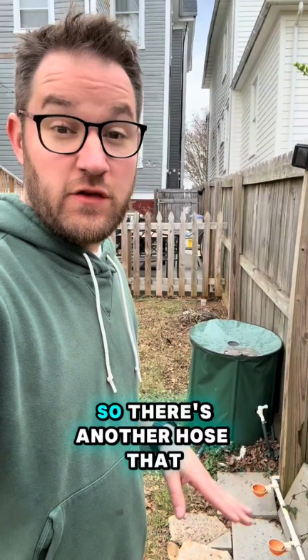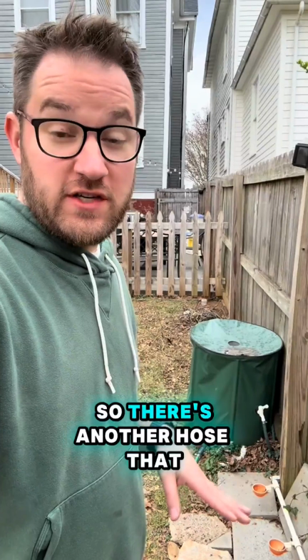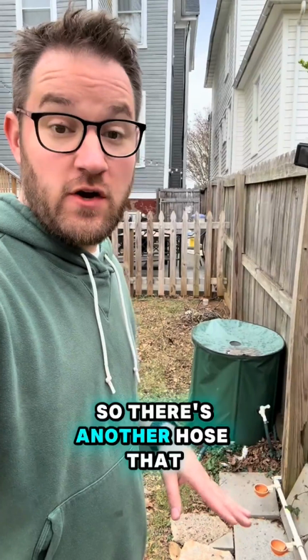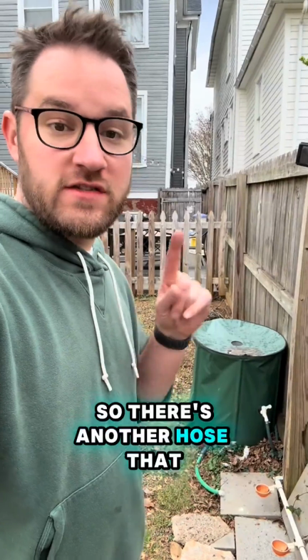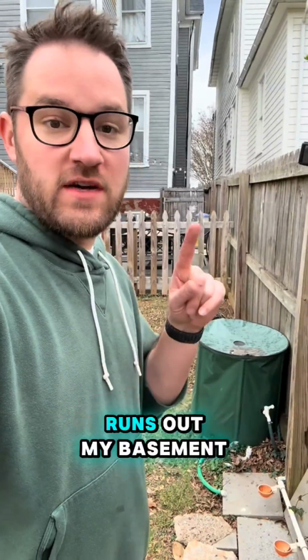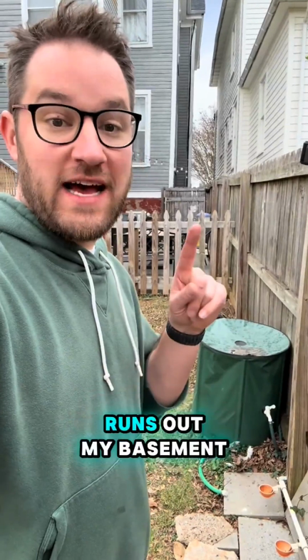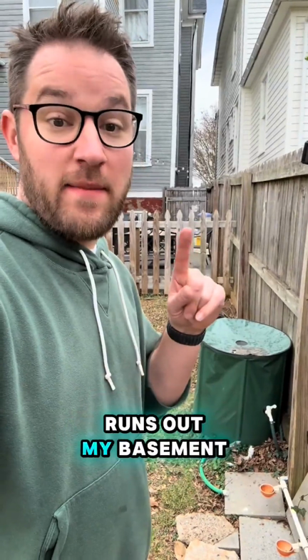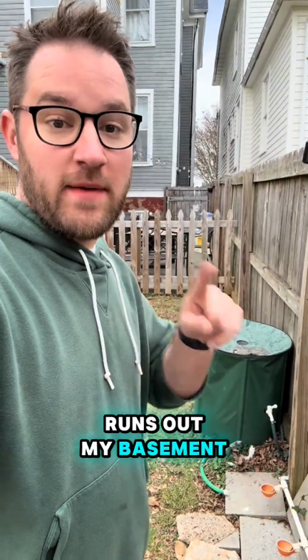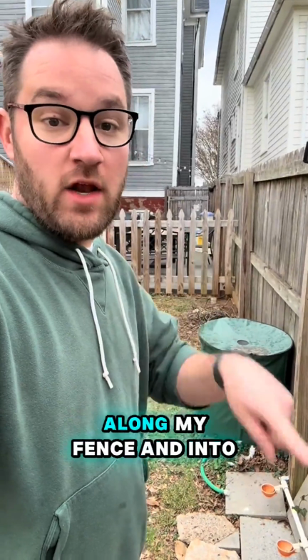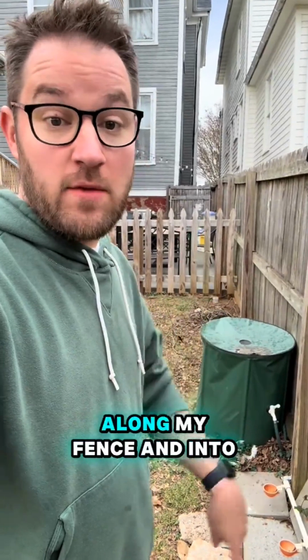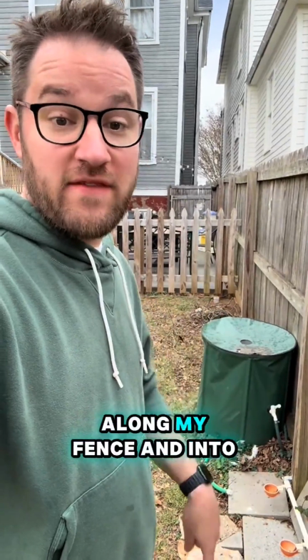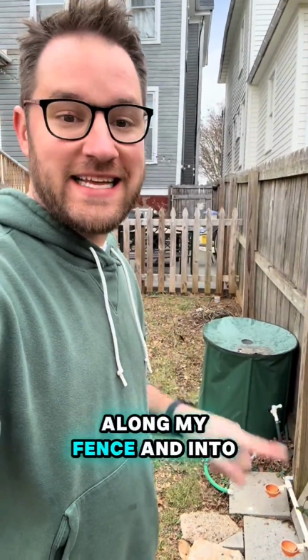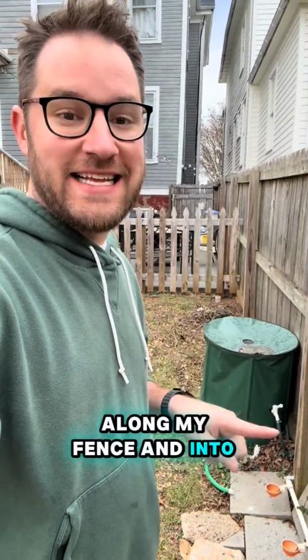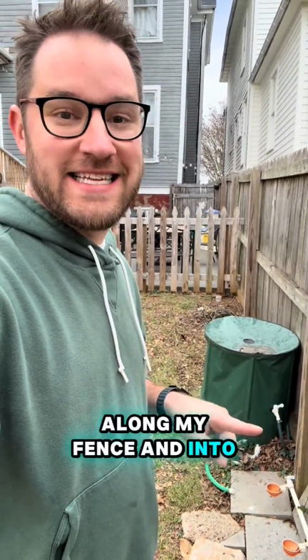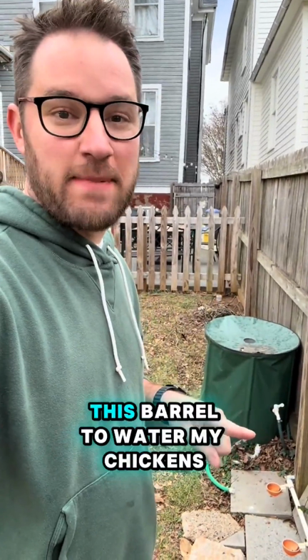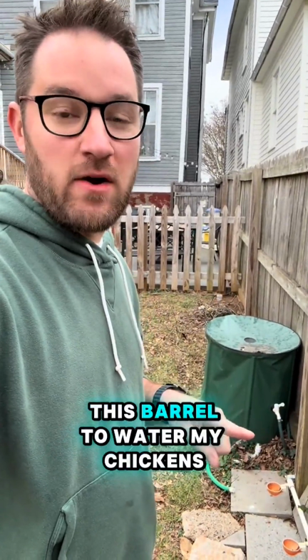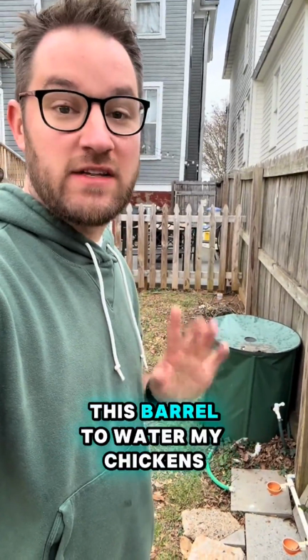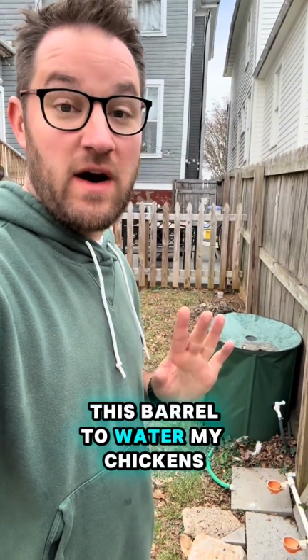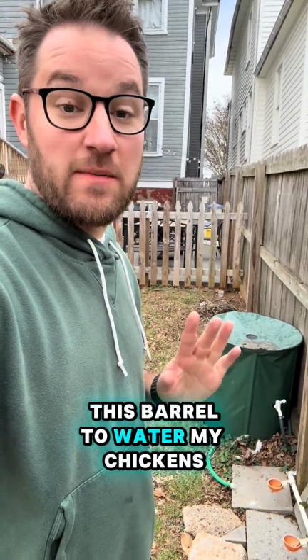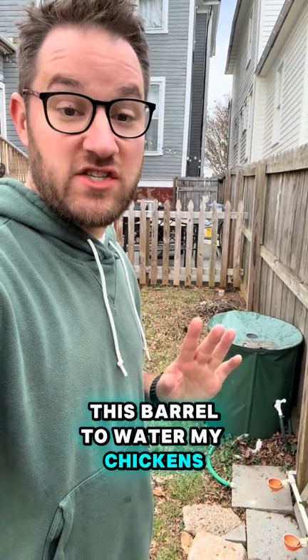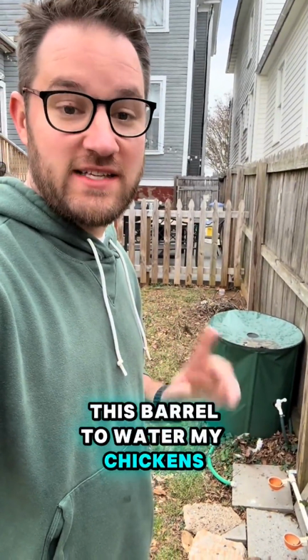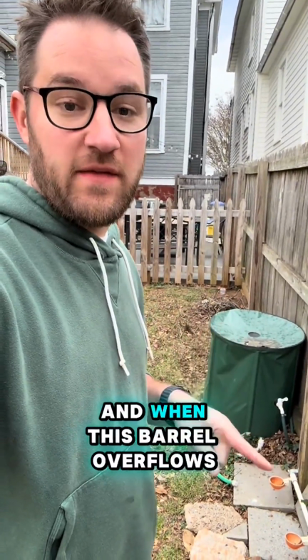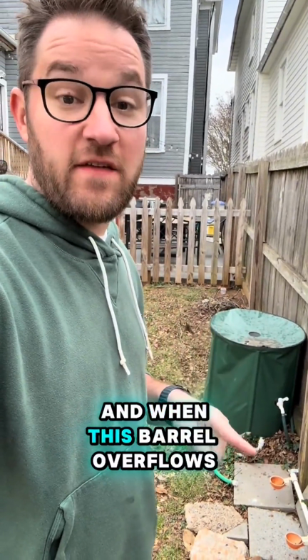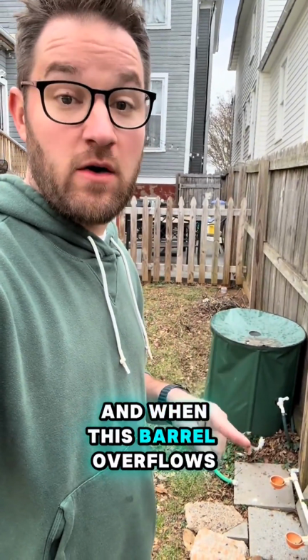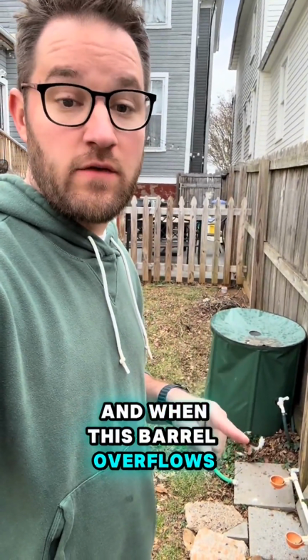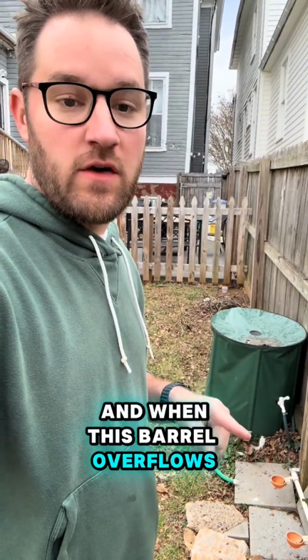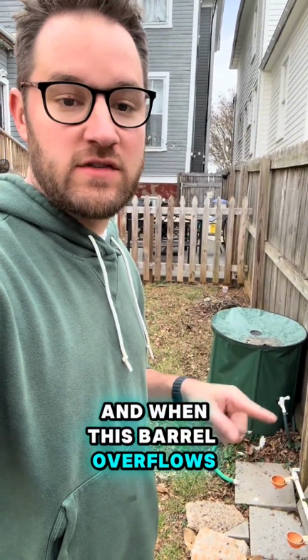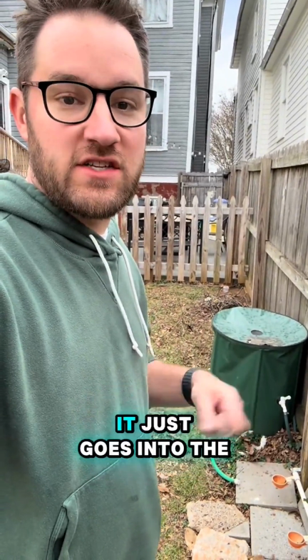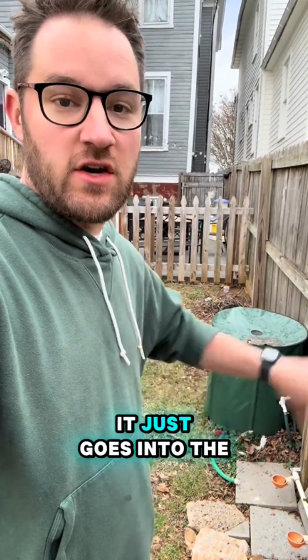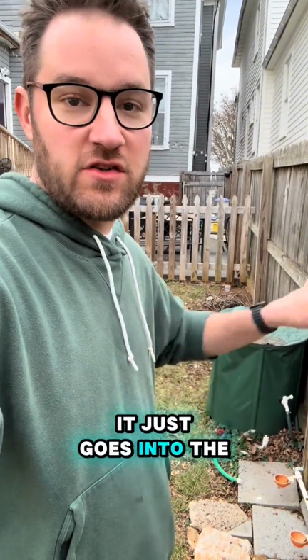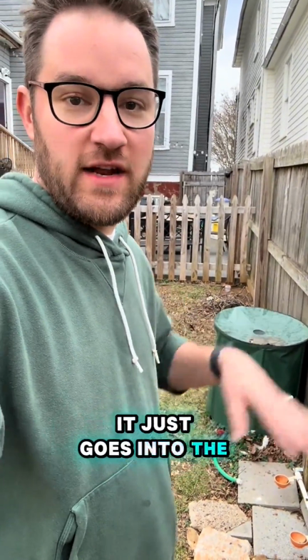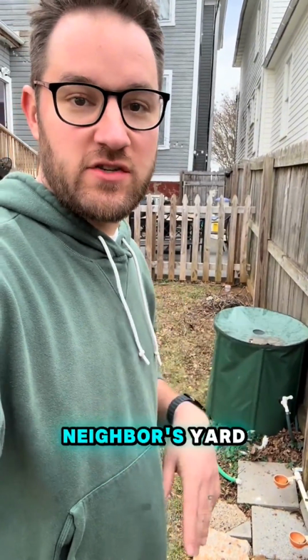There's another hose that runs out of my basement, along my fence, and into this barrel to water my chickens. When this barrel overflows, it just goes into the neighborhood.